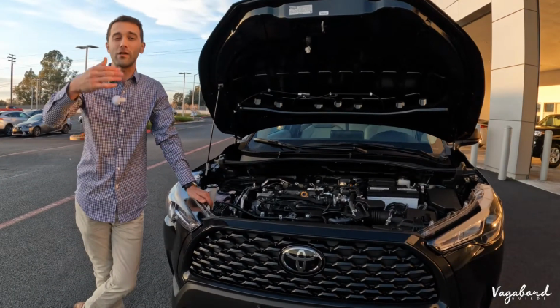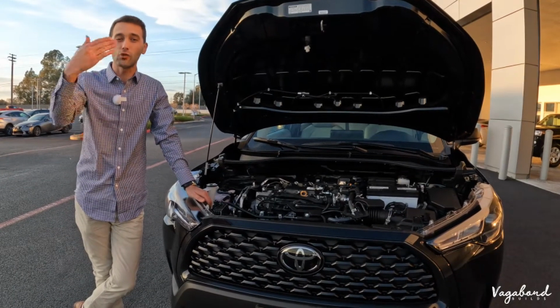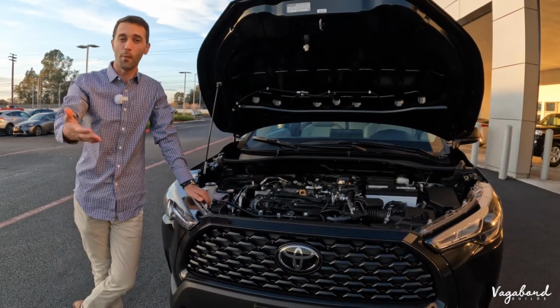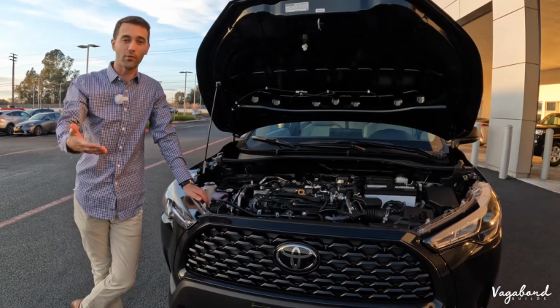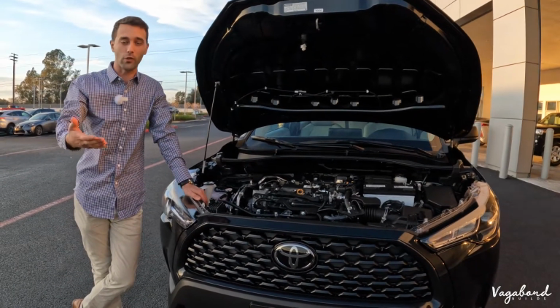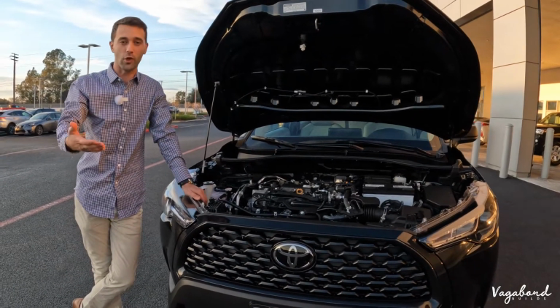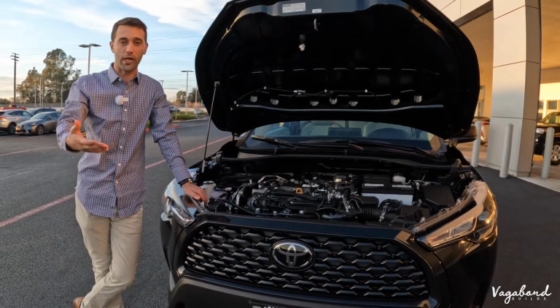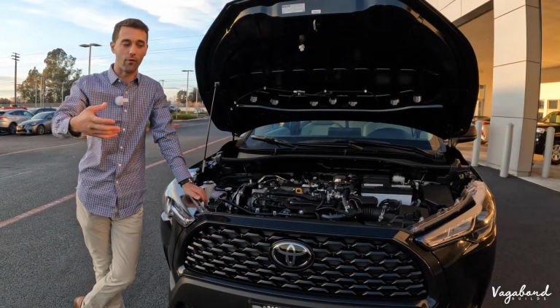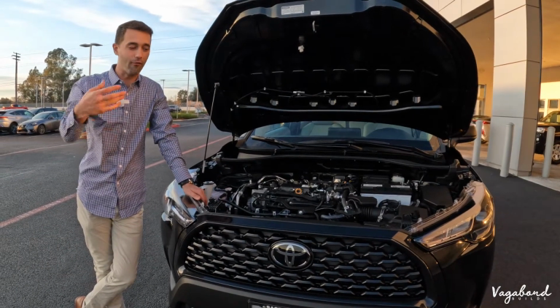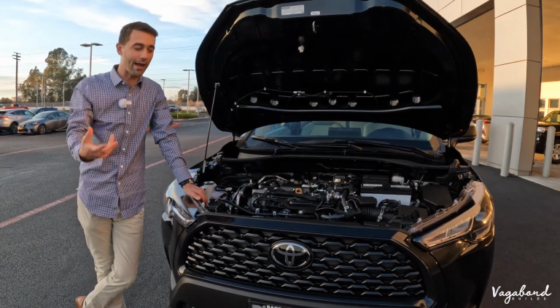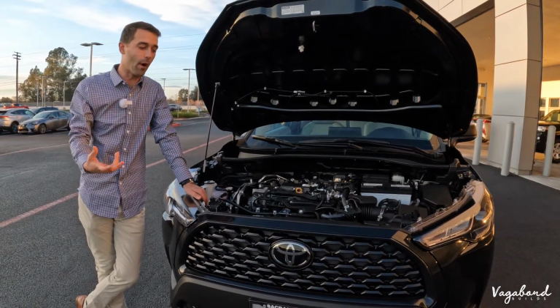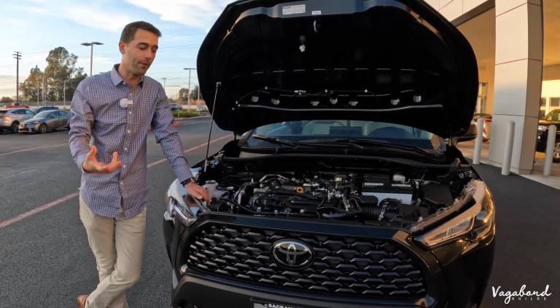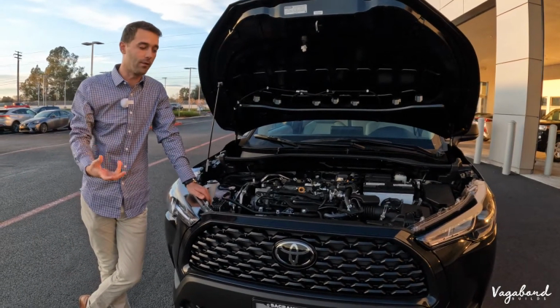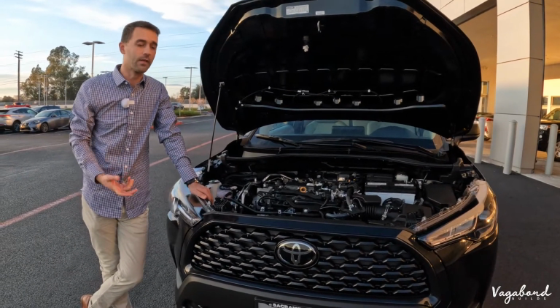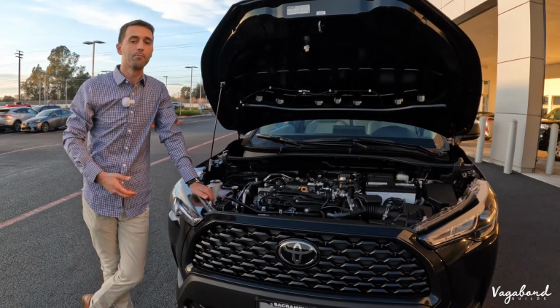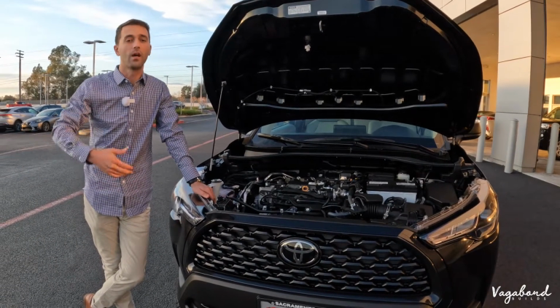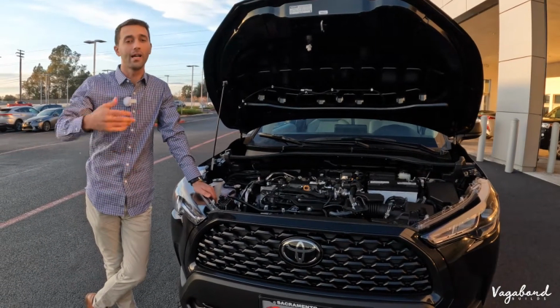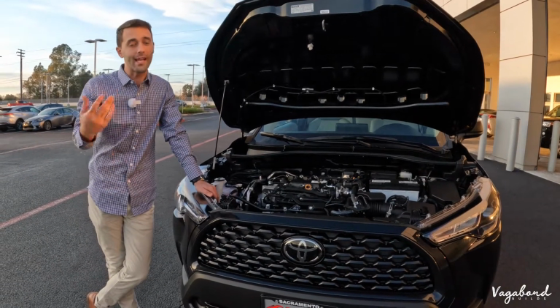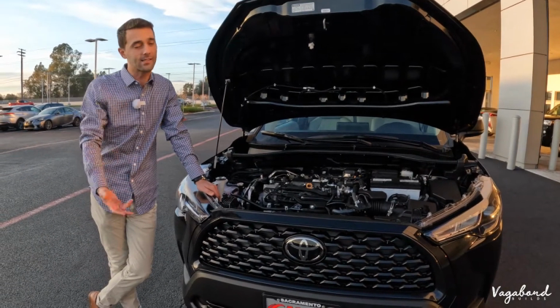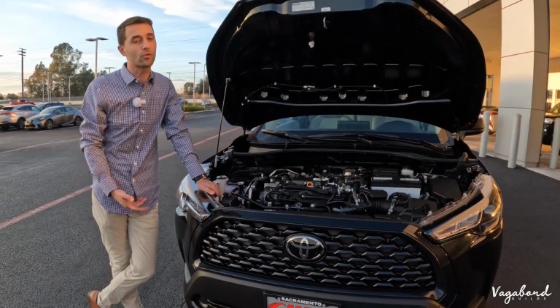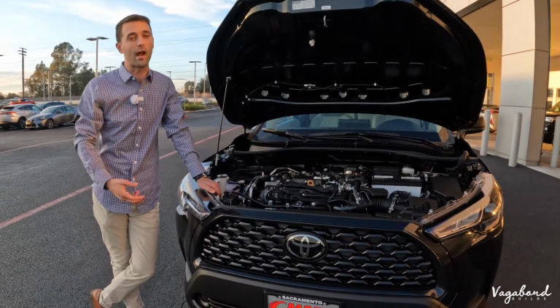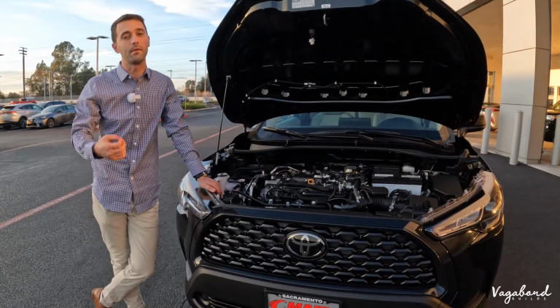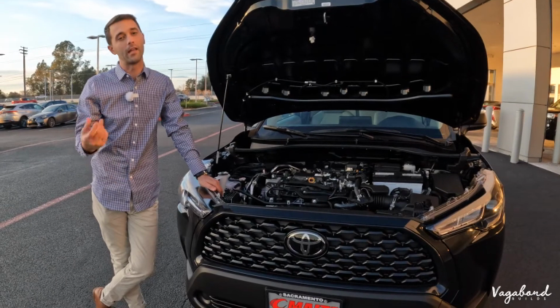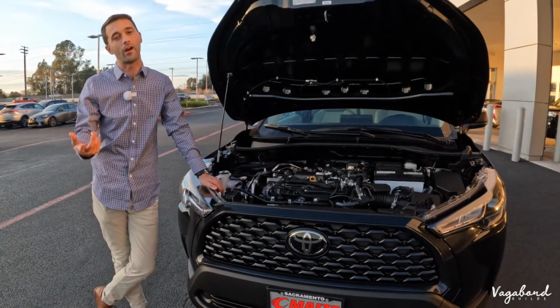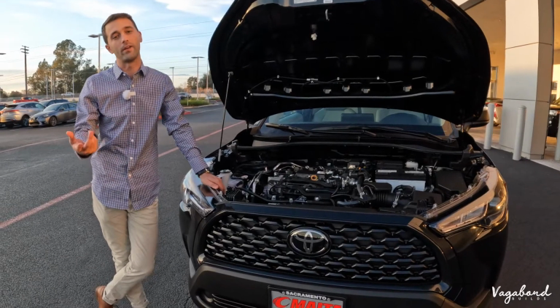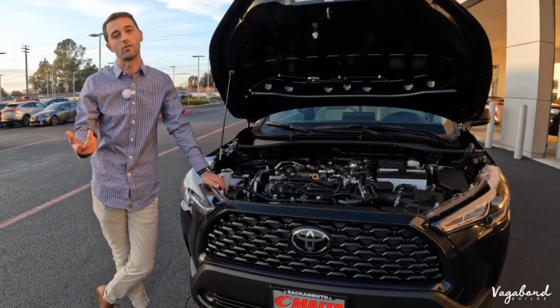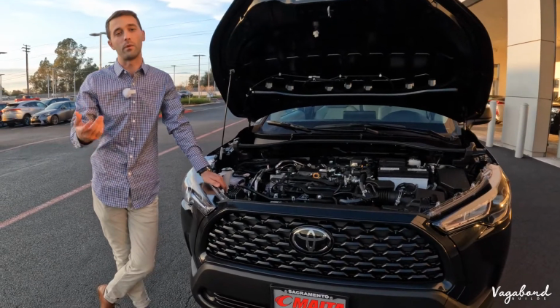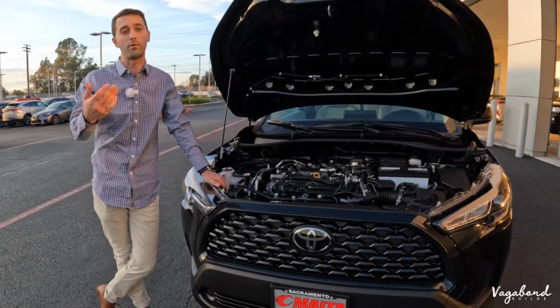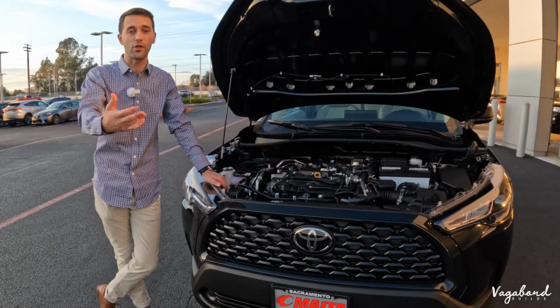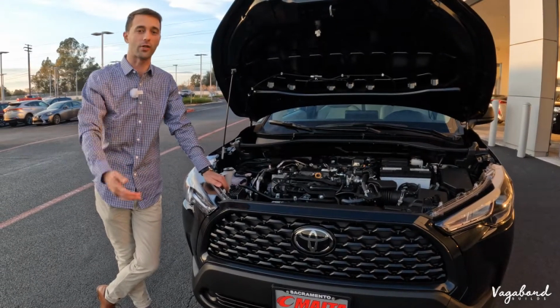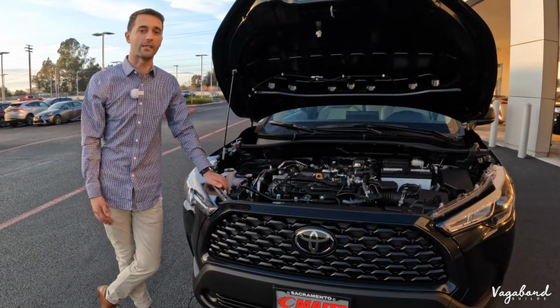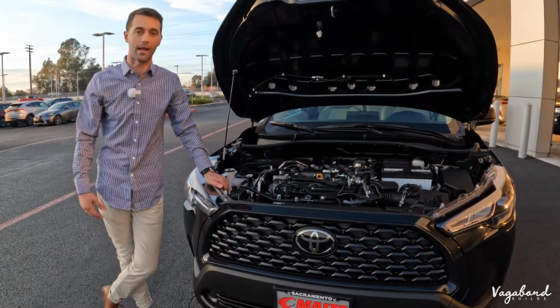Thank you so much for watching our channel, VagabondBuilds. Subscribe and like our videos — we appreciate your time.